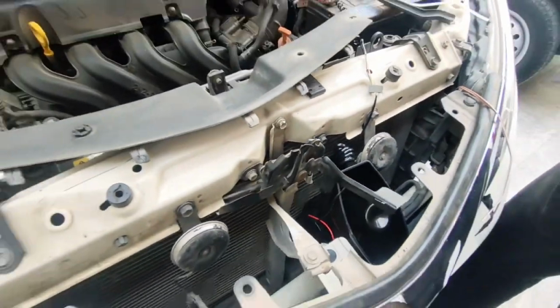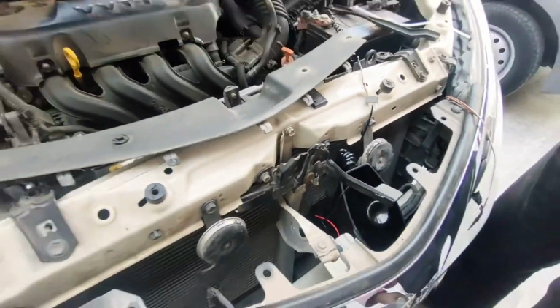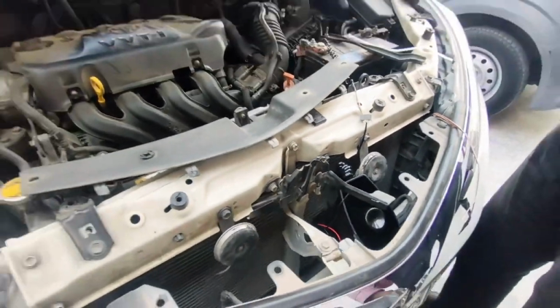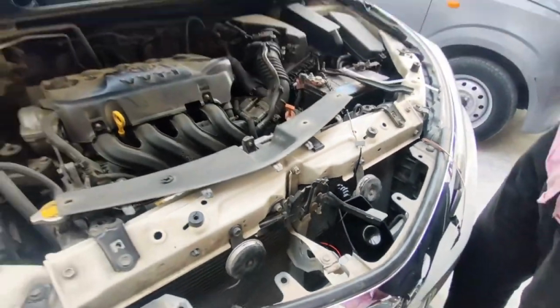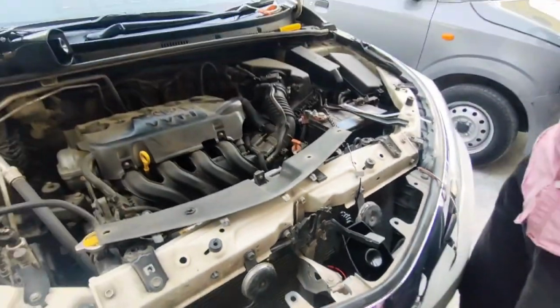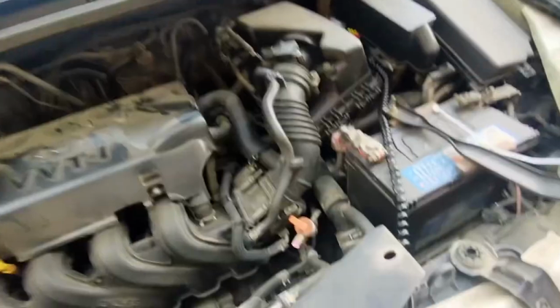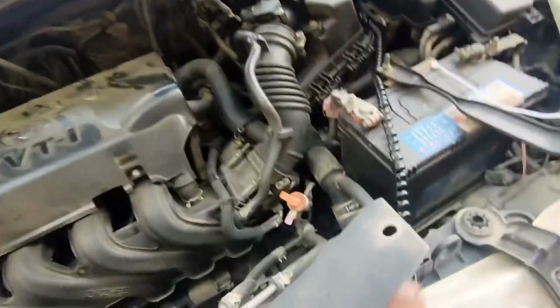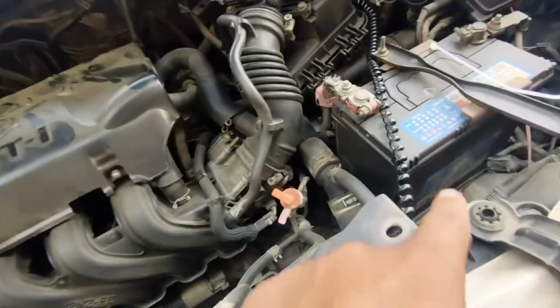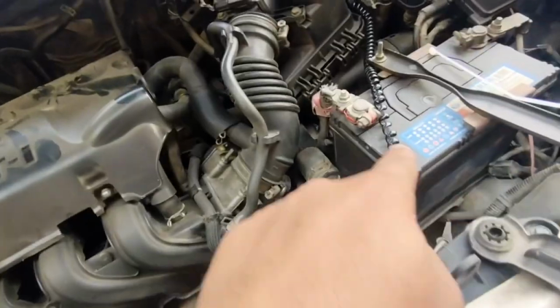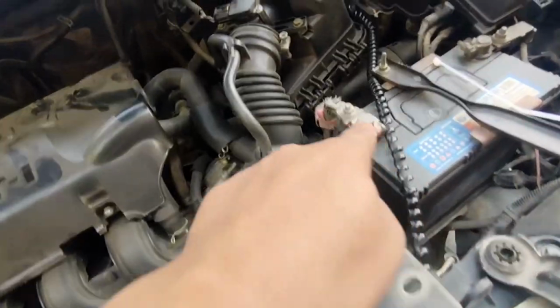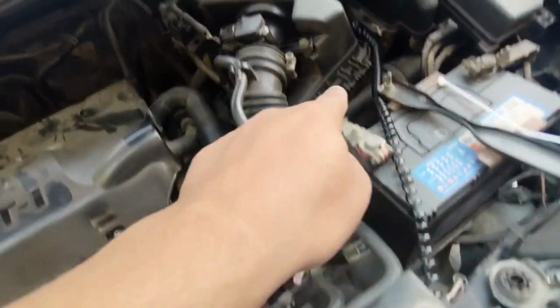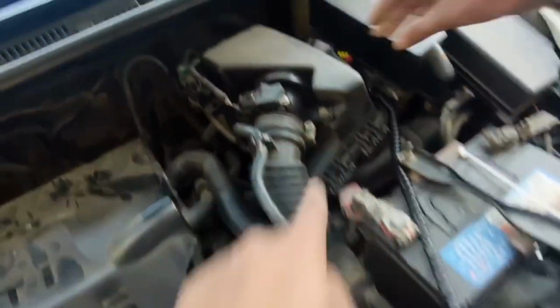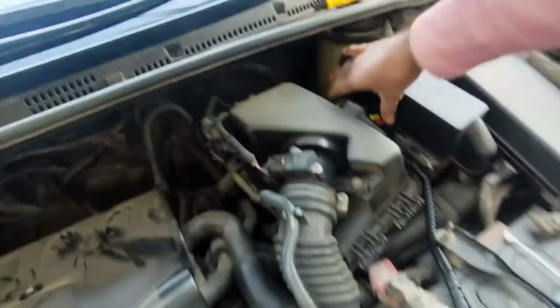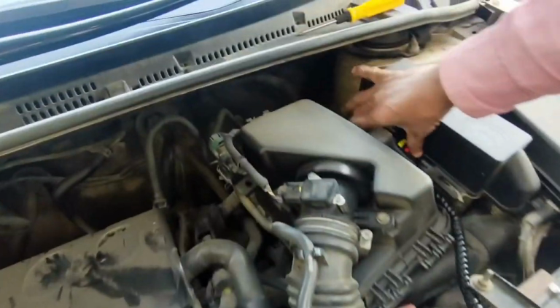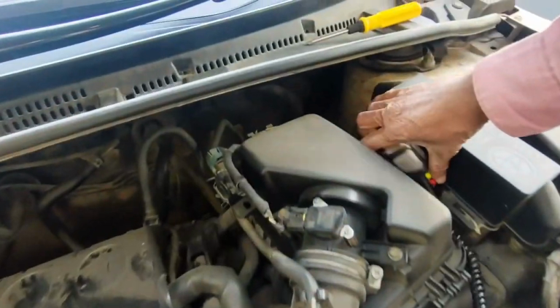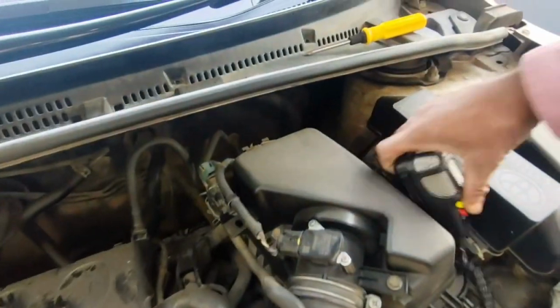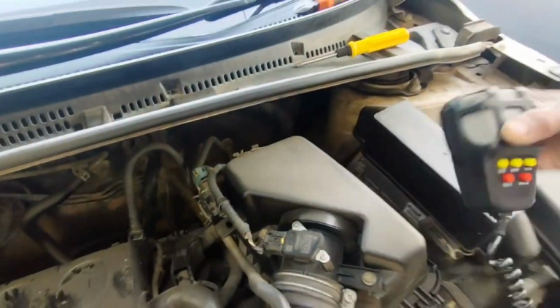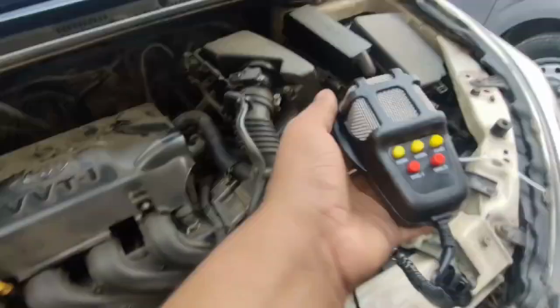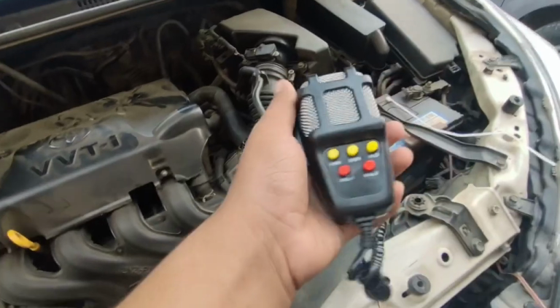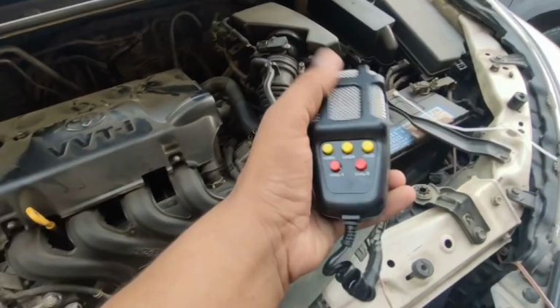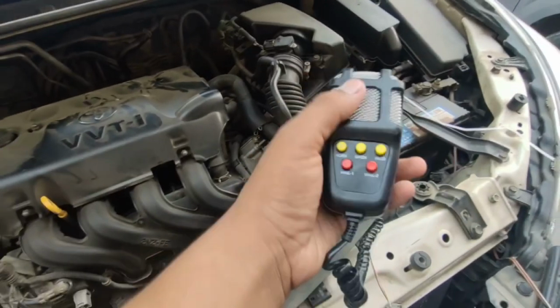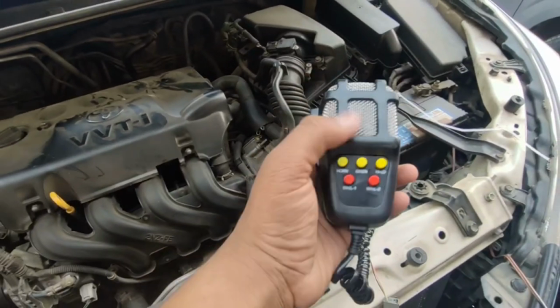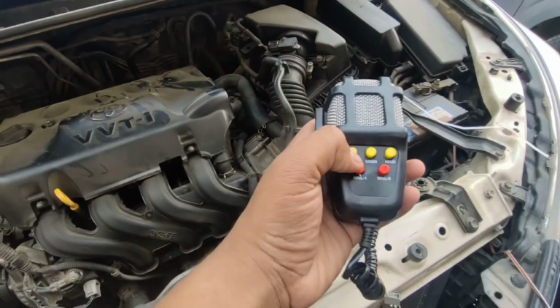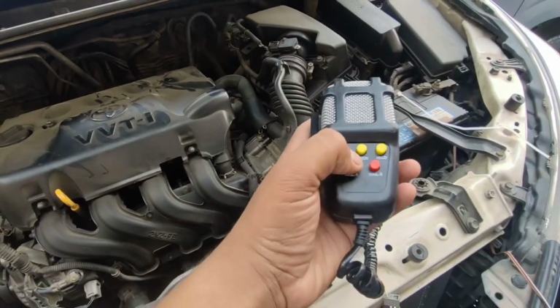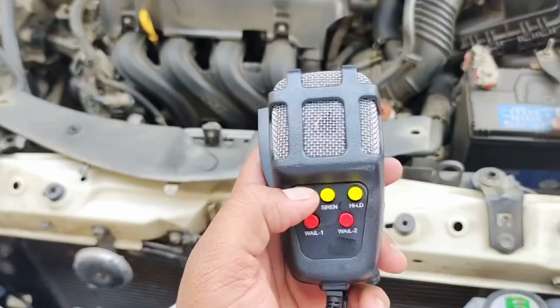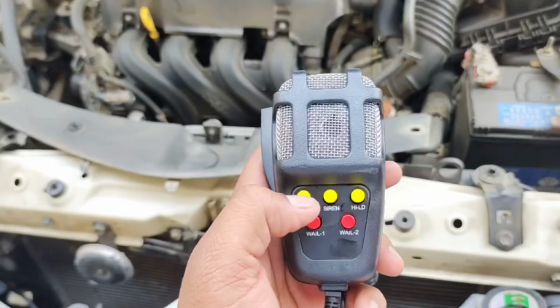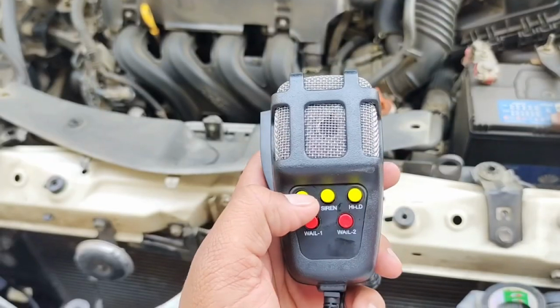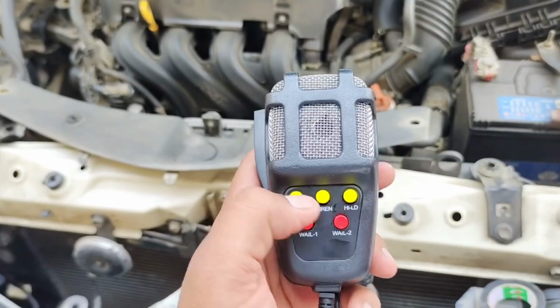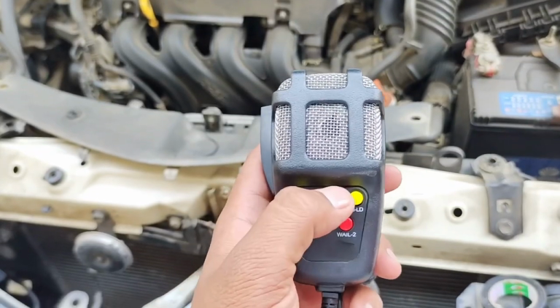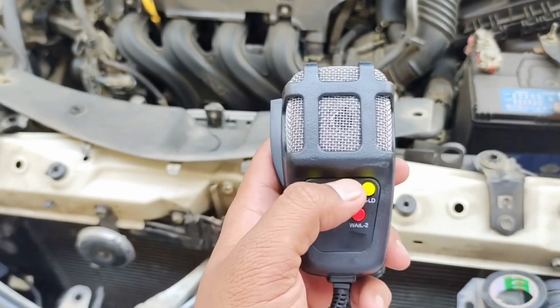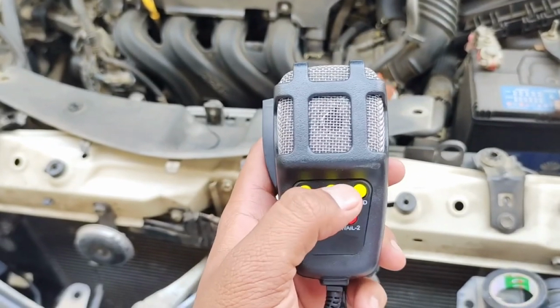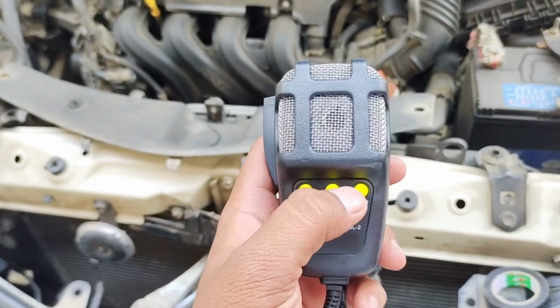You have to protect it from the water. Just keep it in the car. It has to be connected with the battery here. And this is a mic — it has to be connected with the siren.